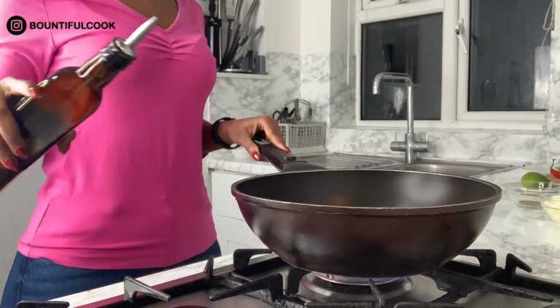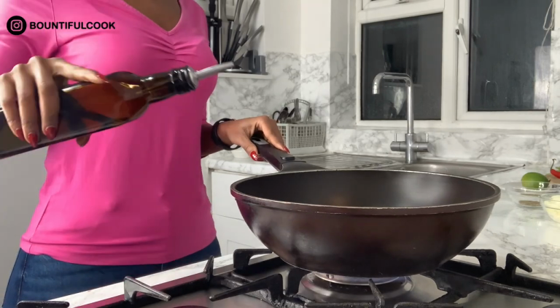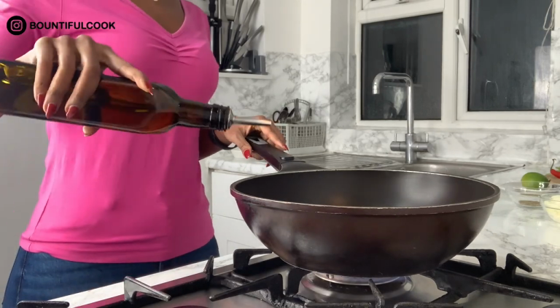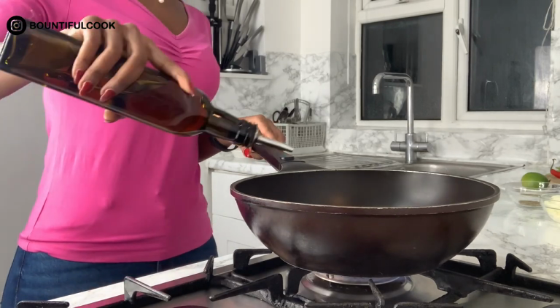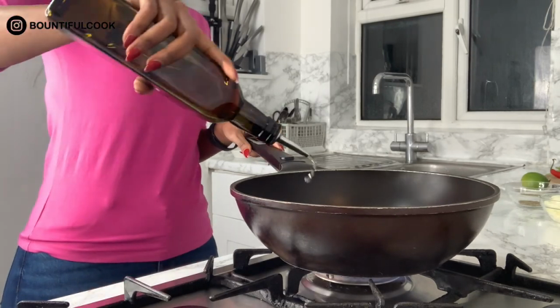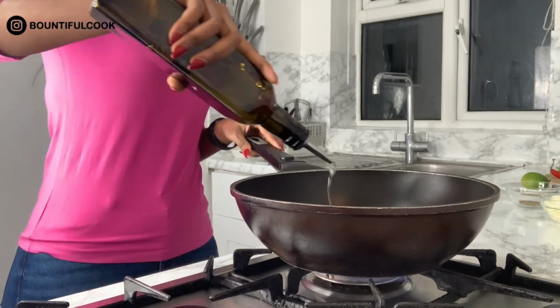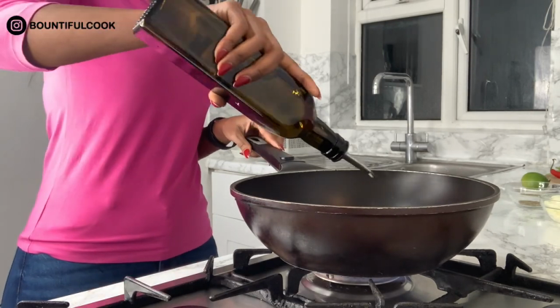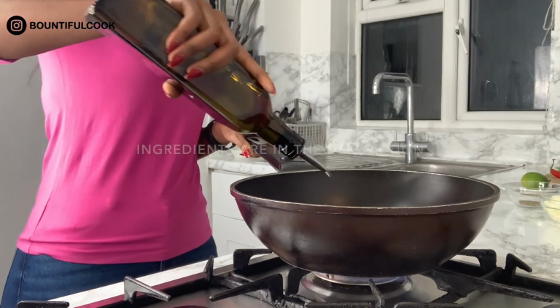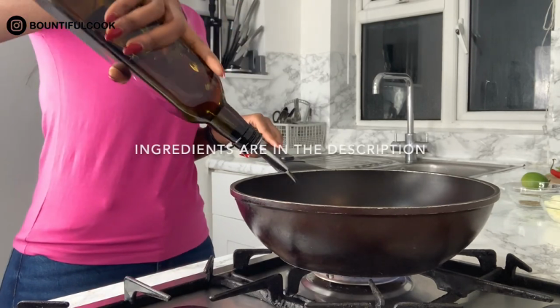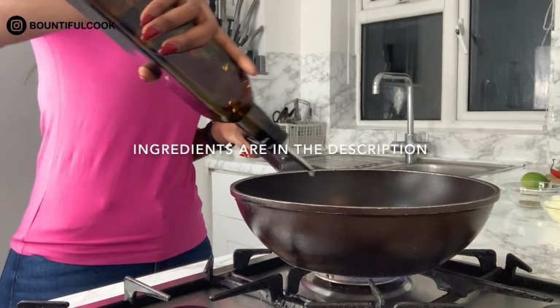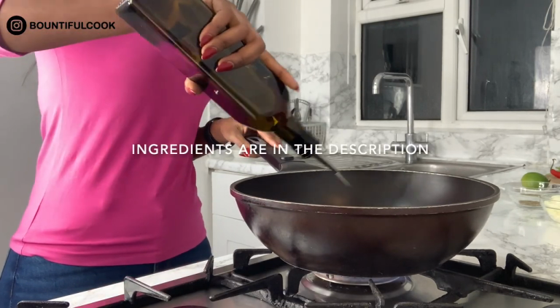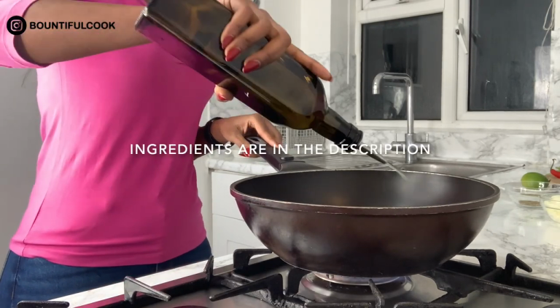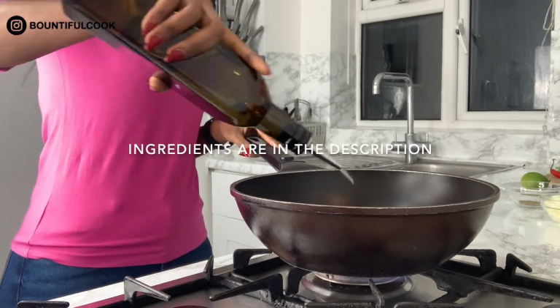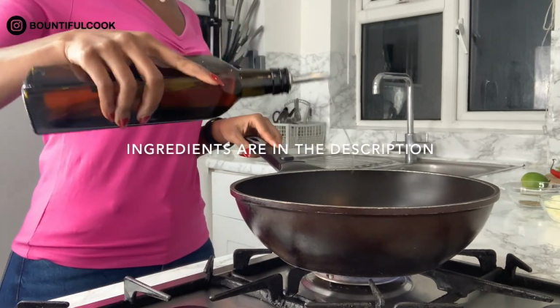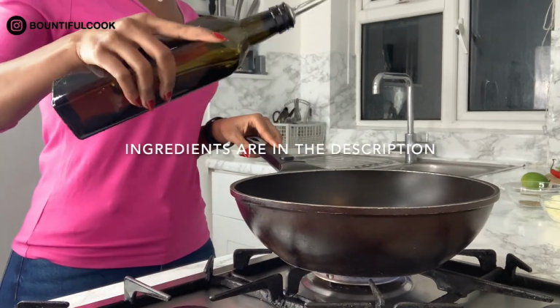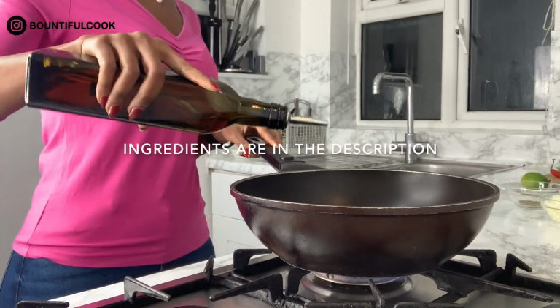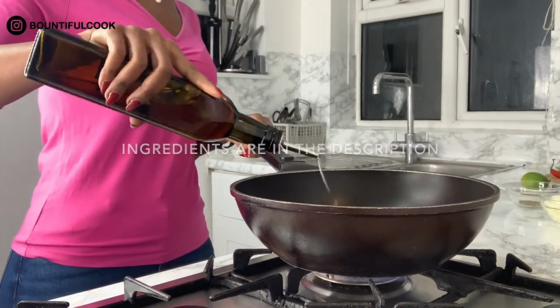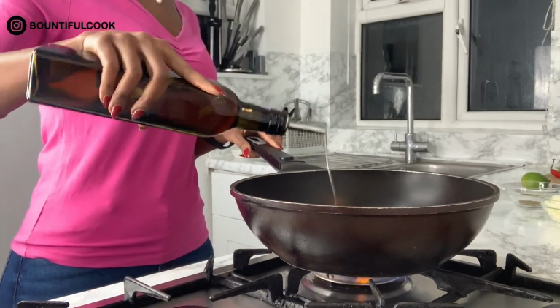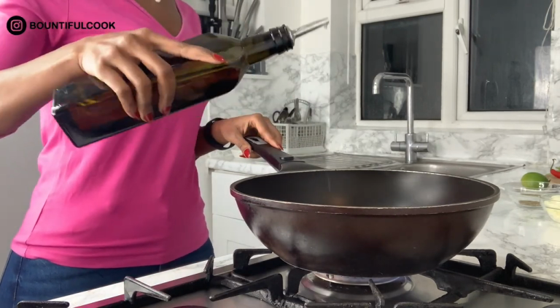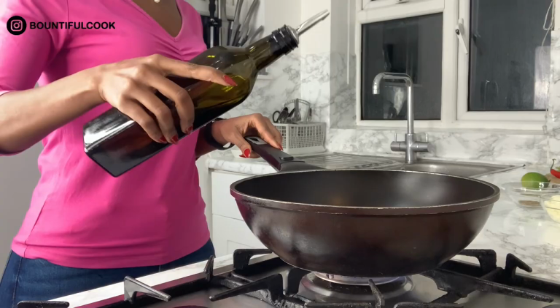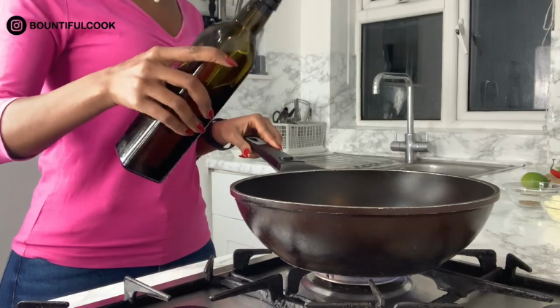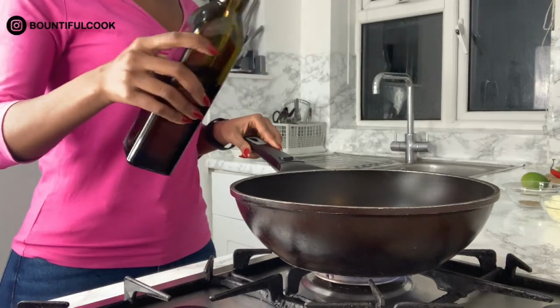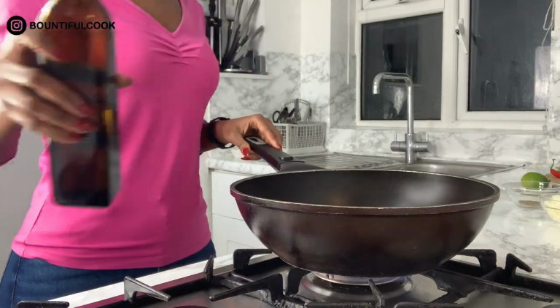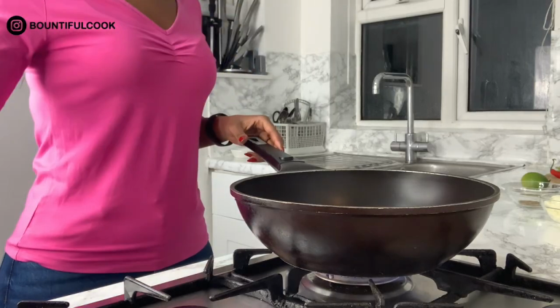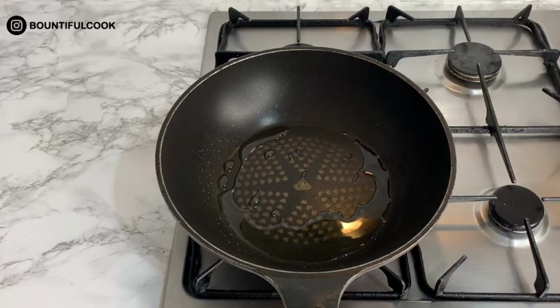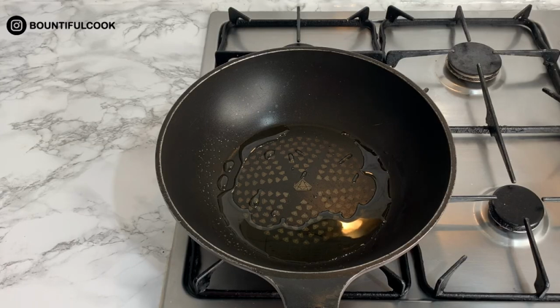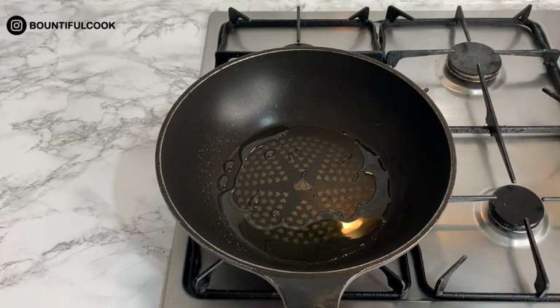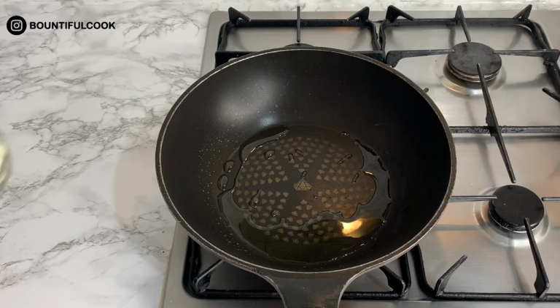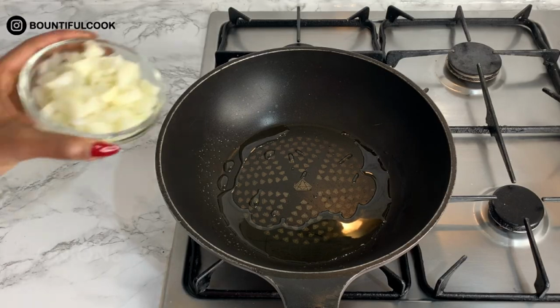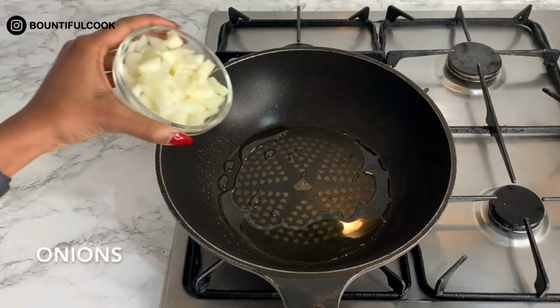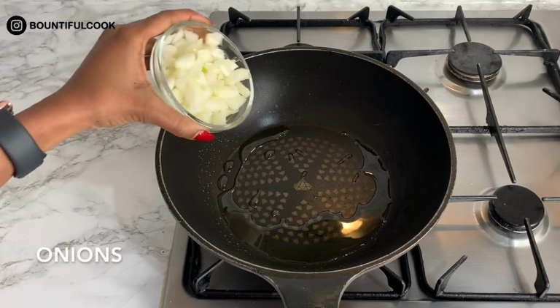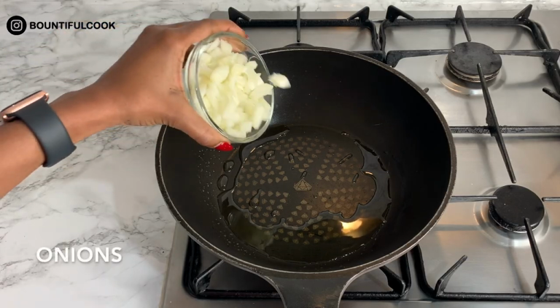We're going to start by drizzling some olive oil into the pan — not too much, just a little bit. Then you want to go in with your onions.